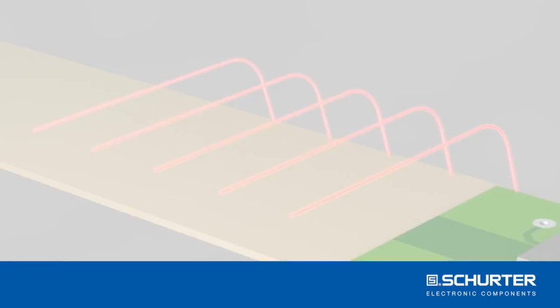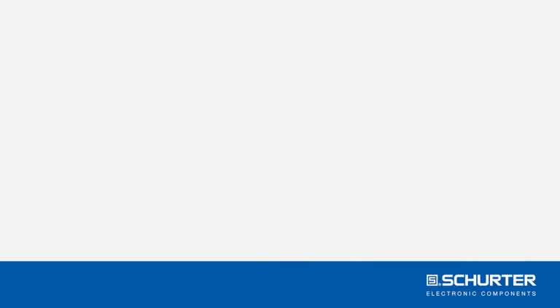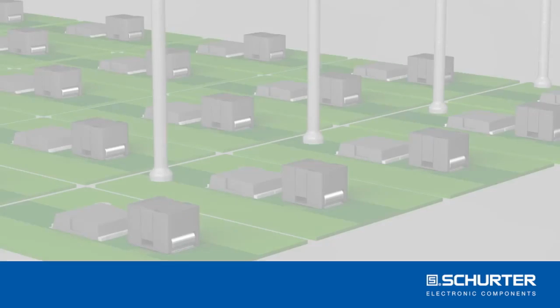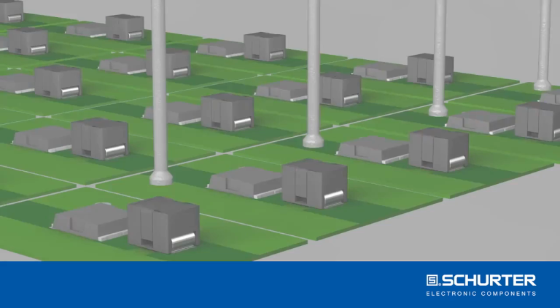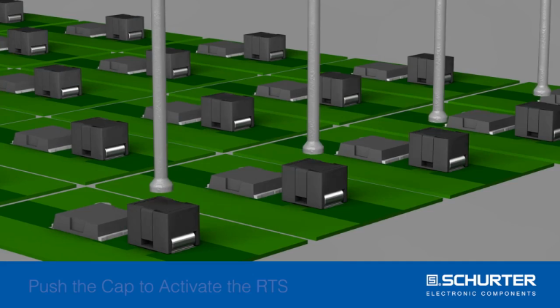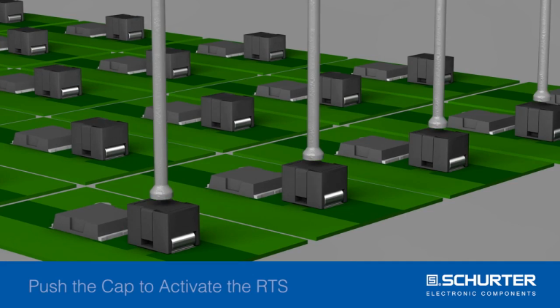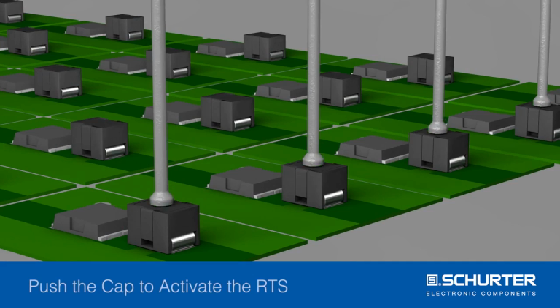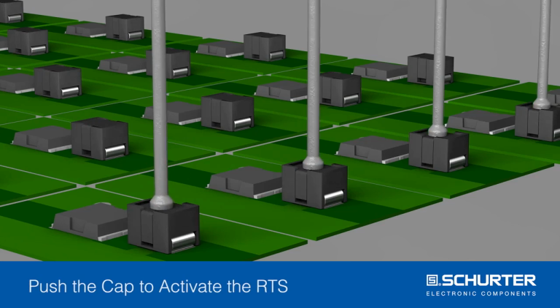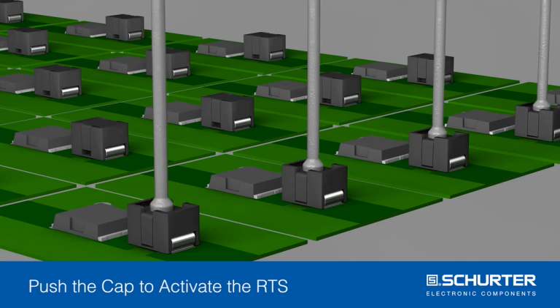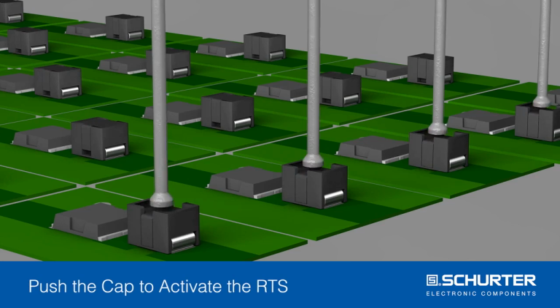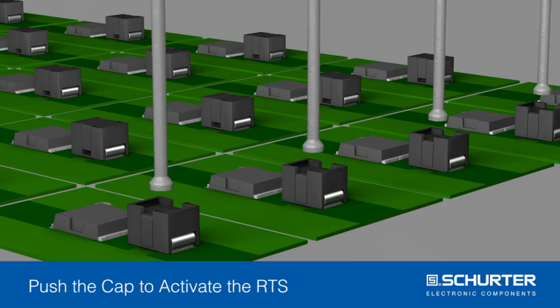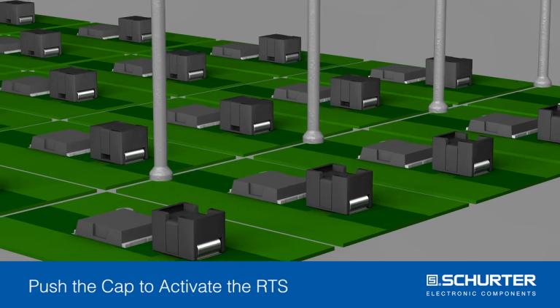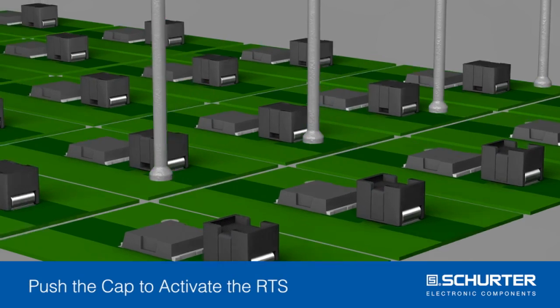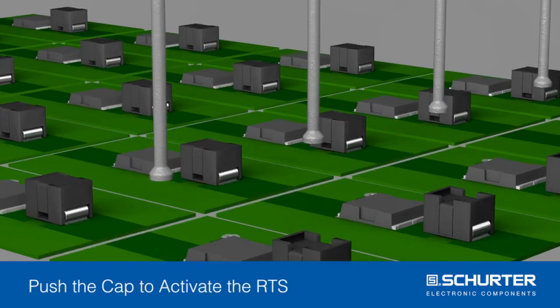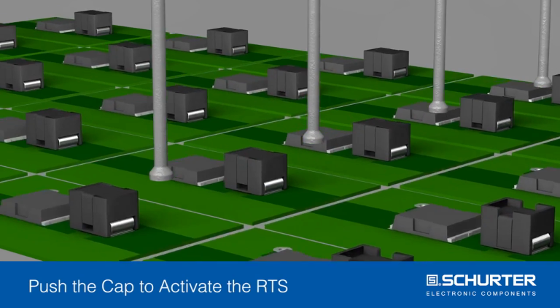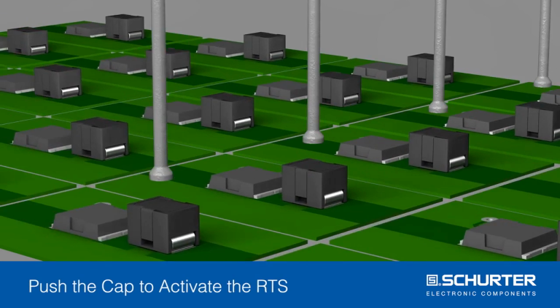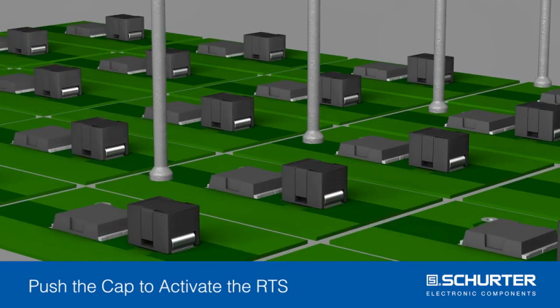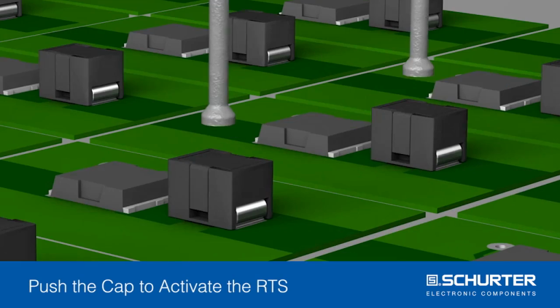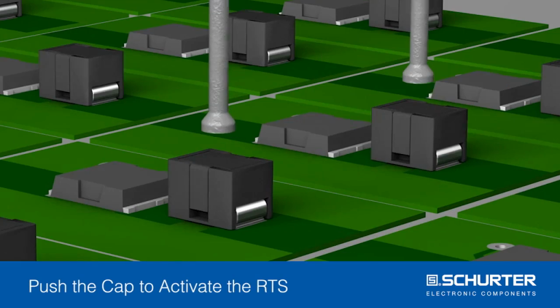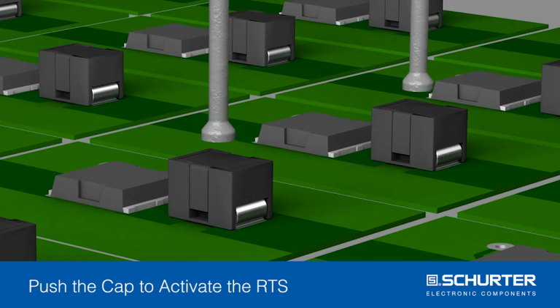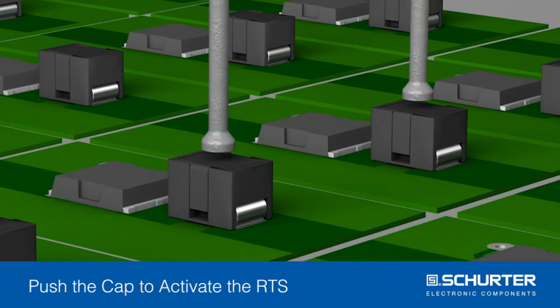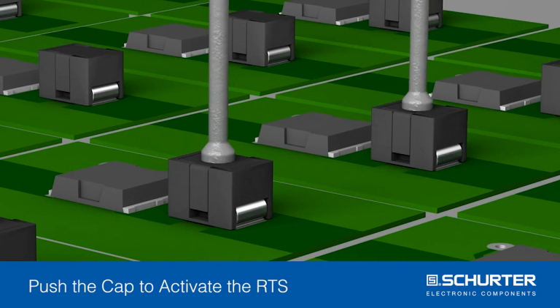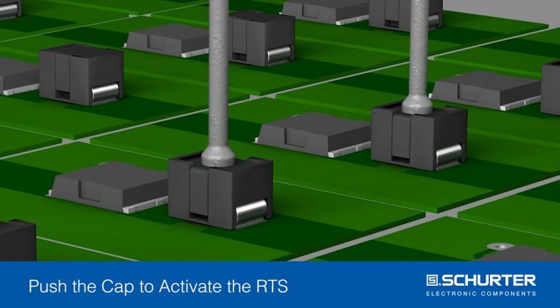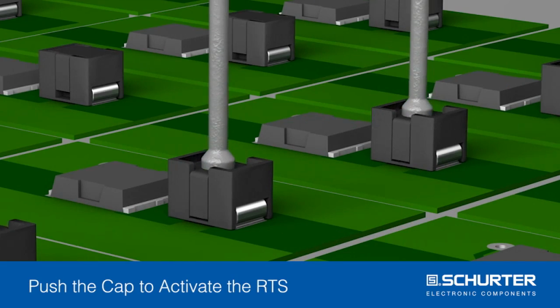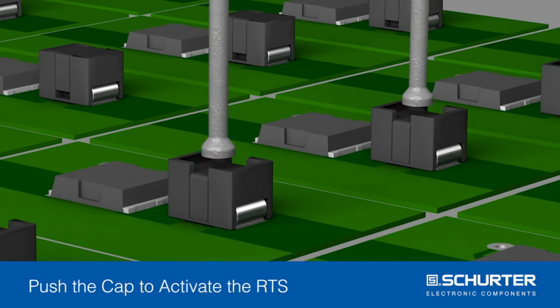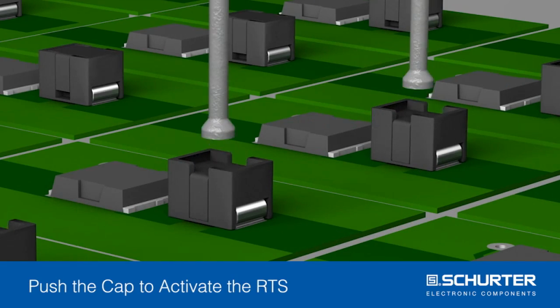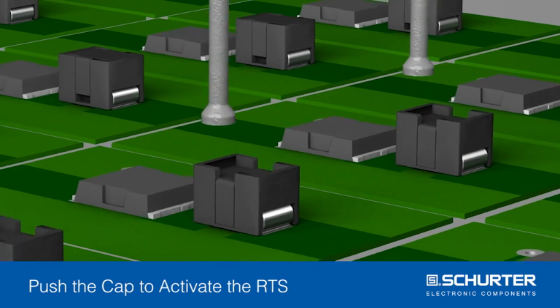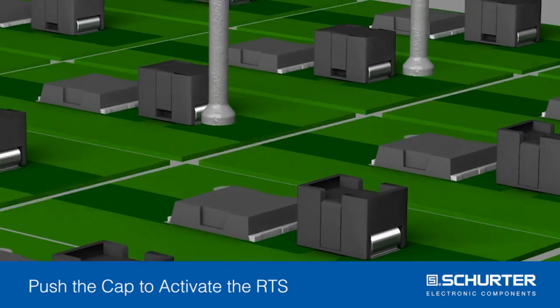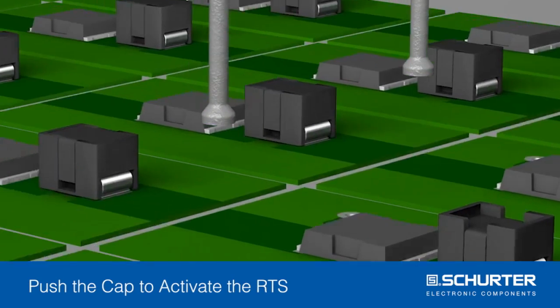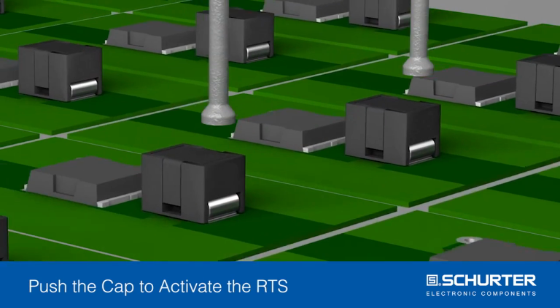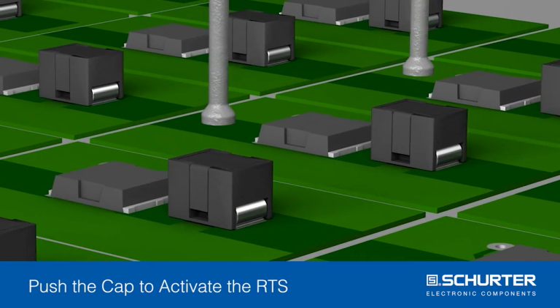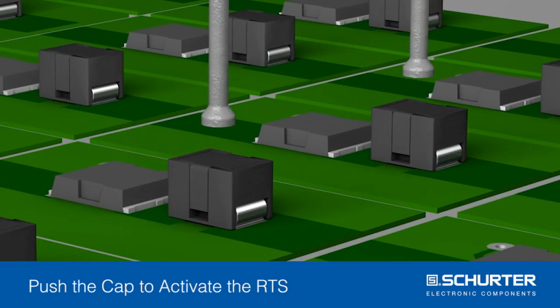The protection device is activated mechanically. This can be done manually or fully automated.